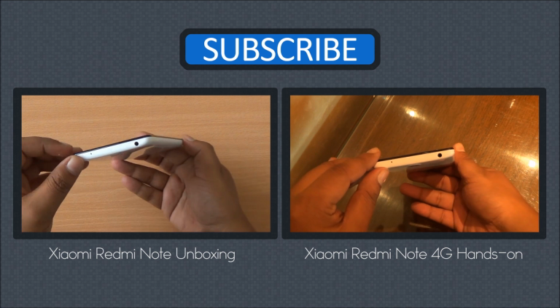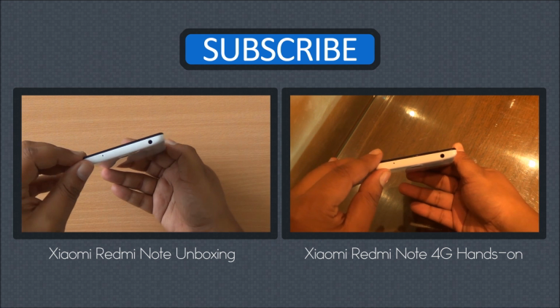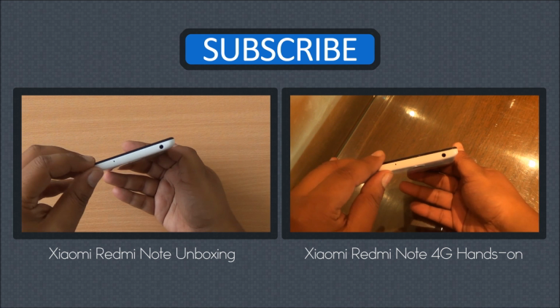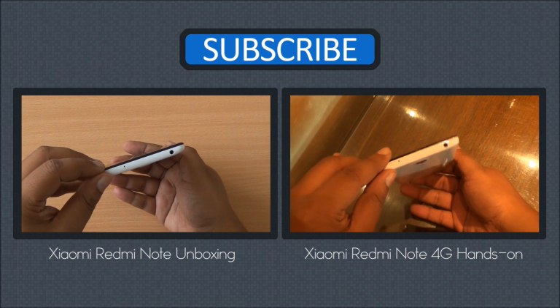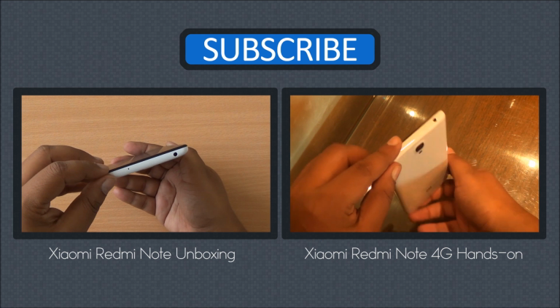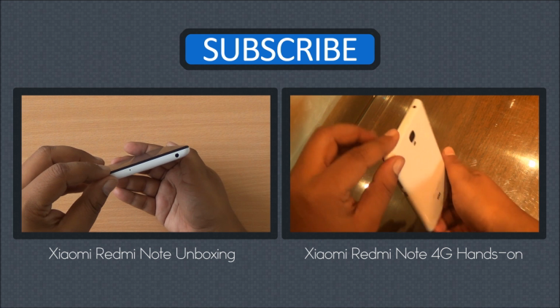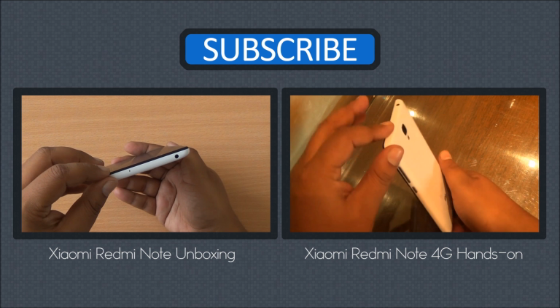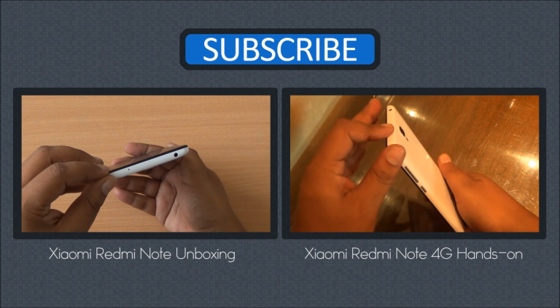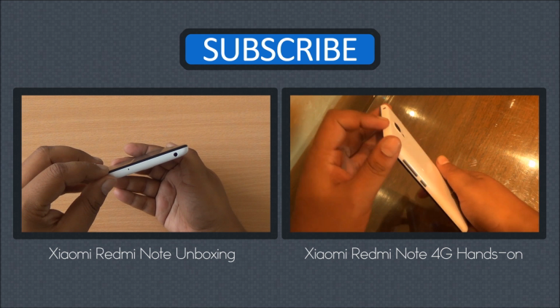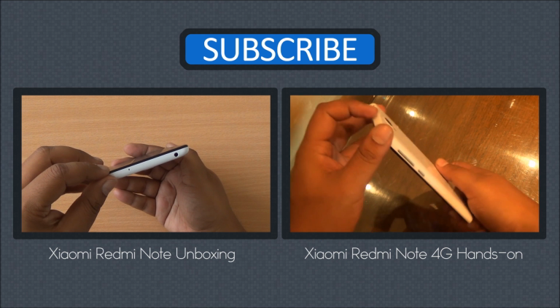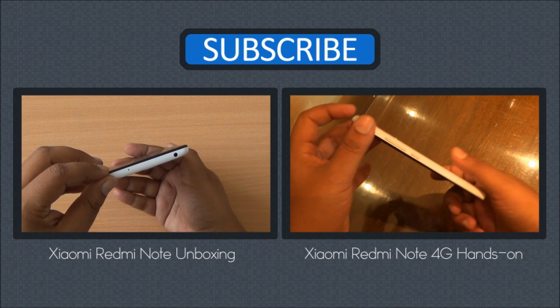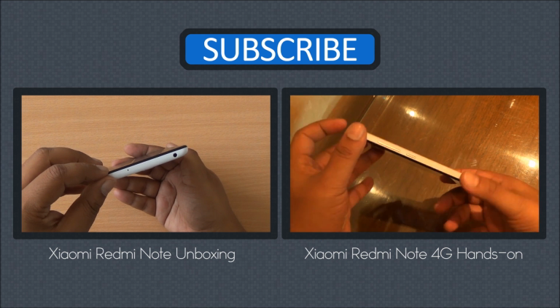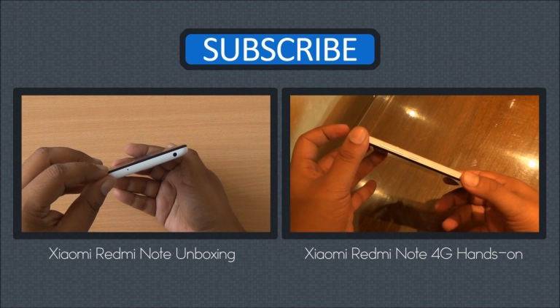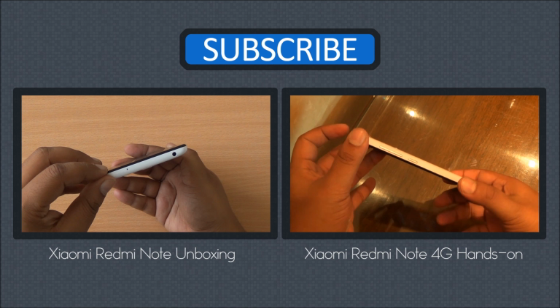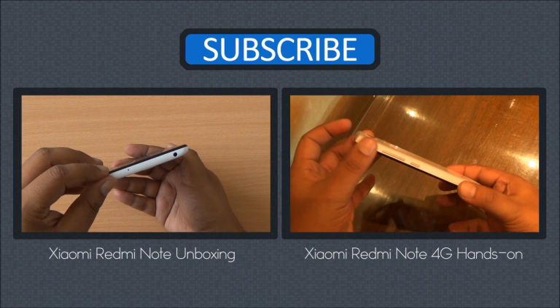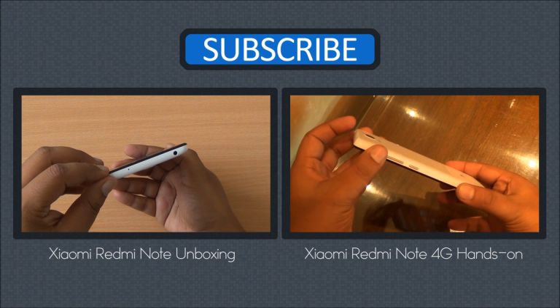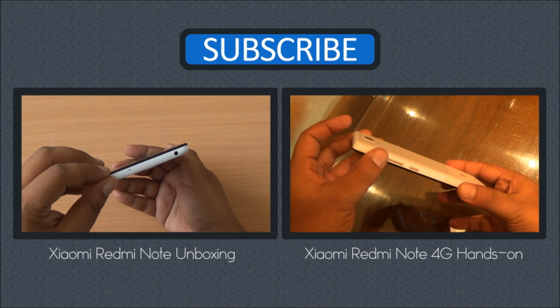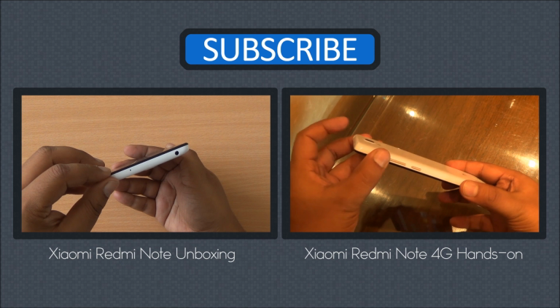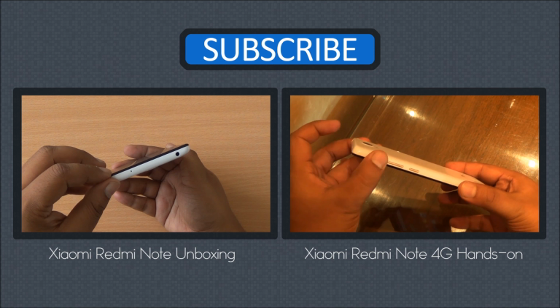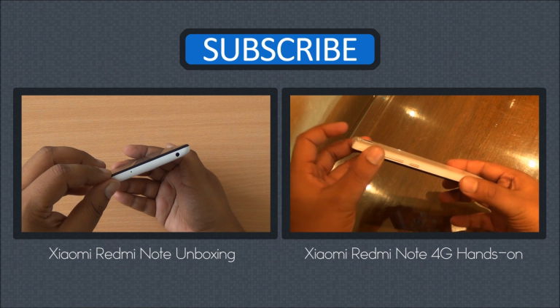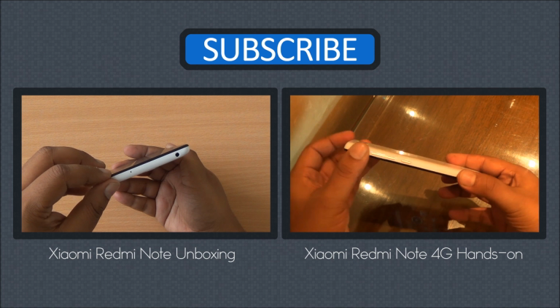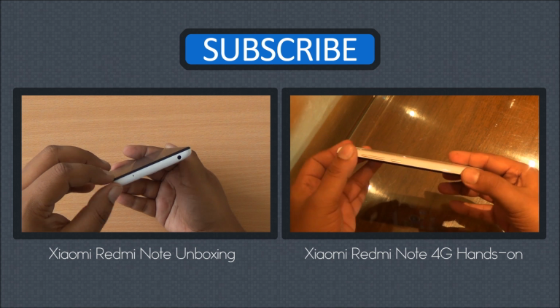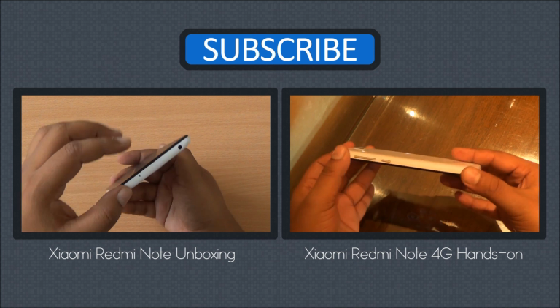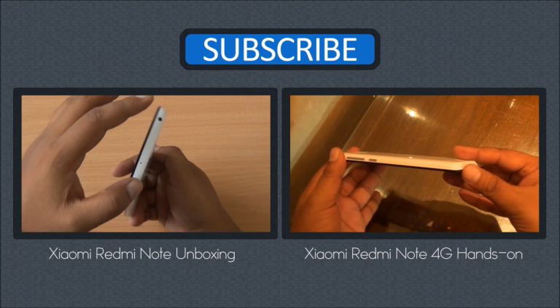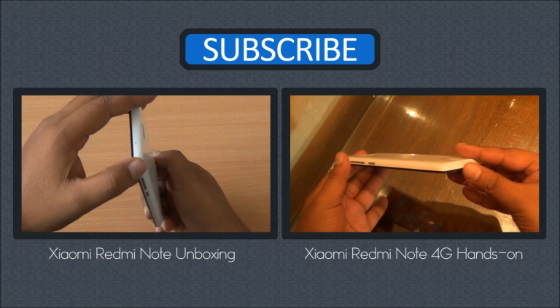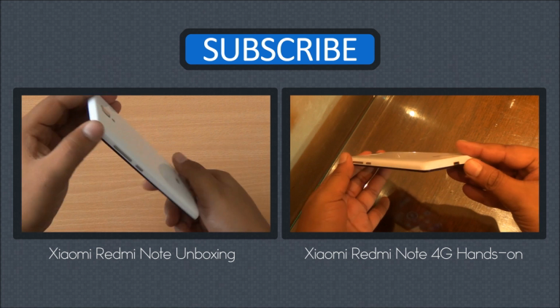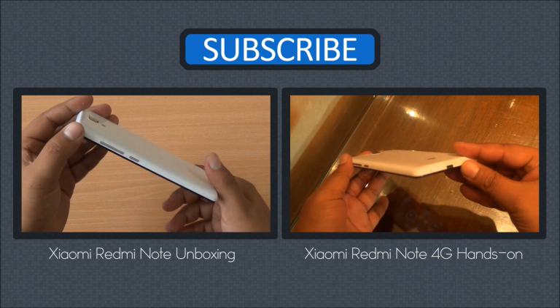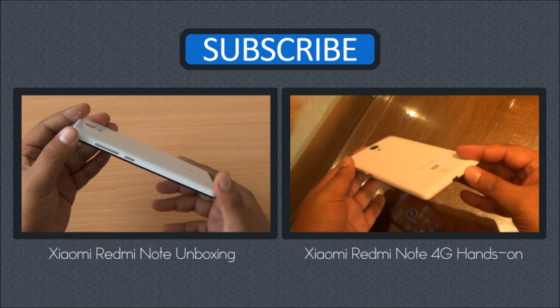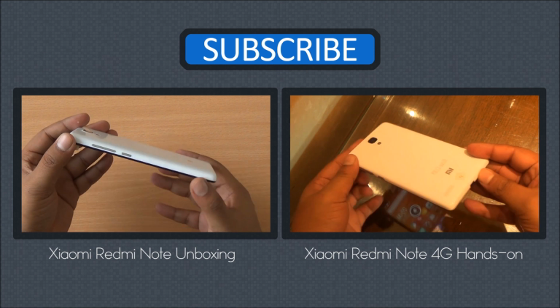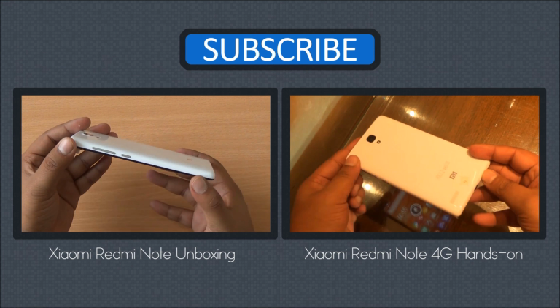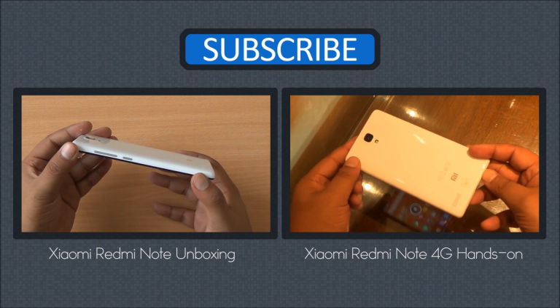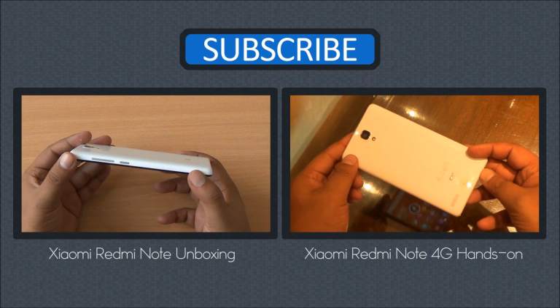Don't forget to subscribe, like, and share for quick access to videos. Thanks for watching — any questions about this or any other device, leave them in the comment section, and as always, have a great day.